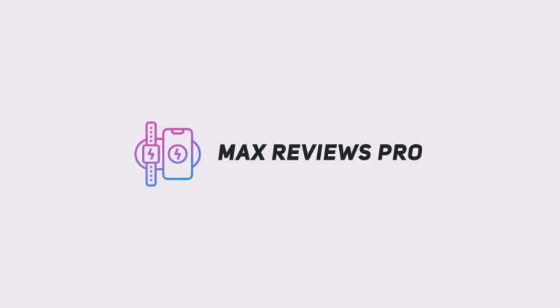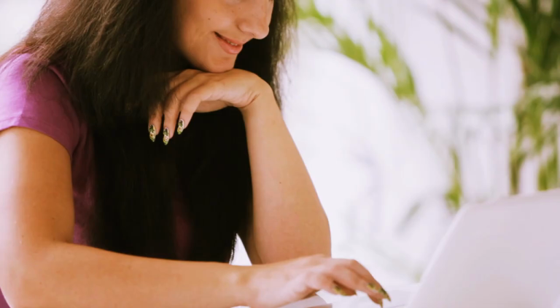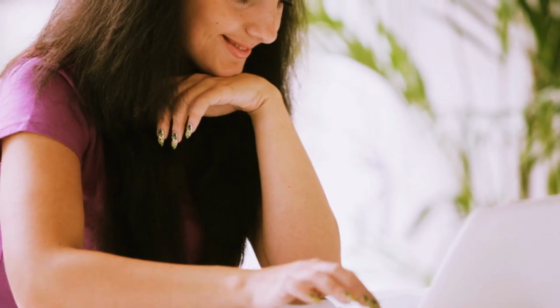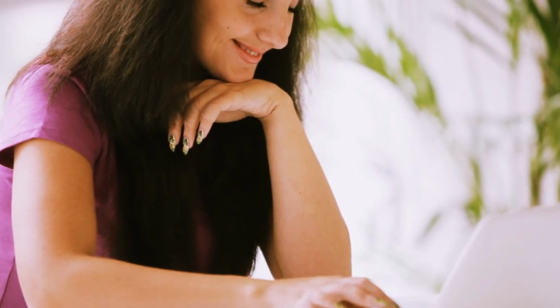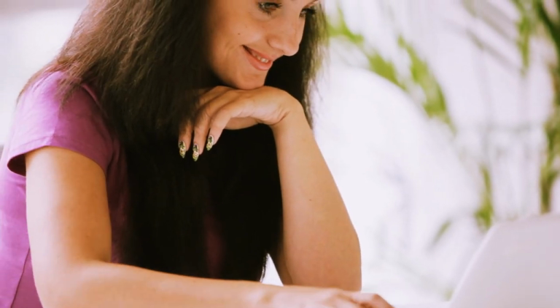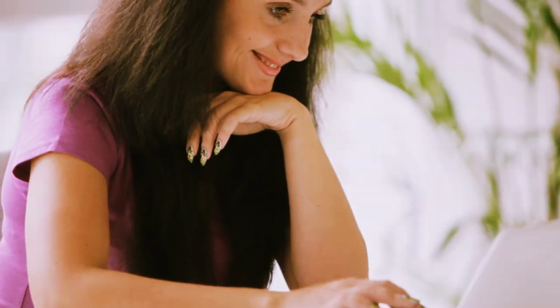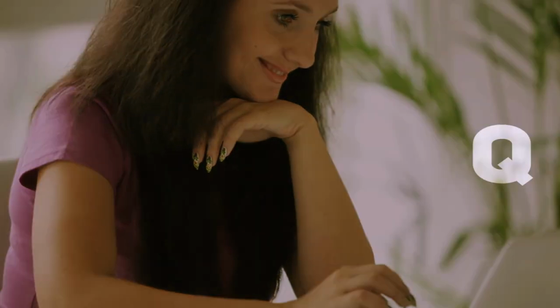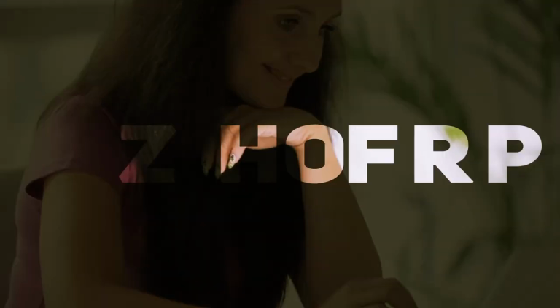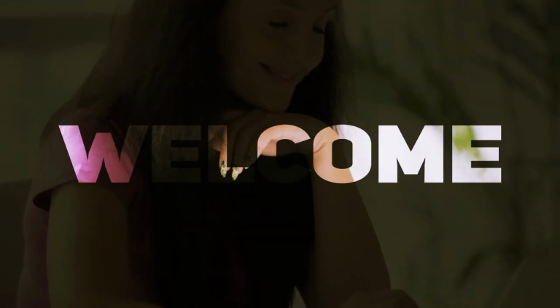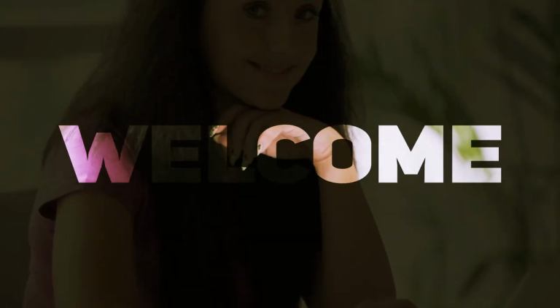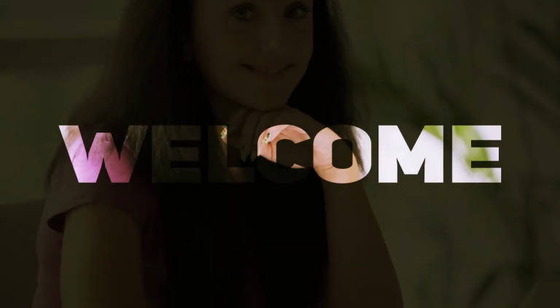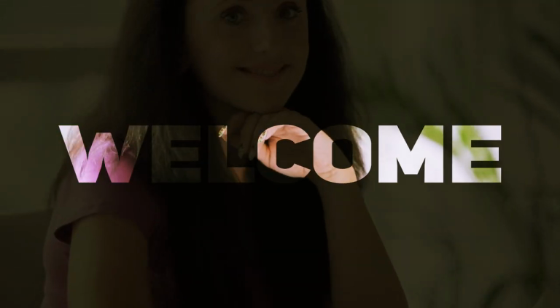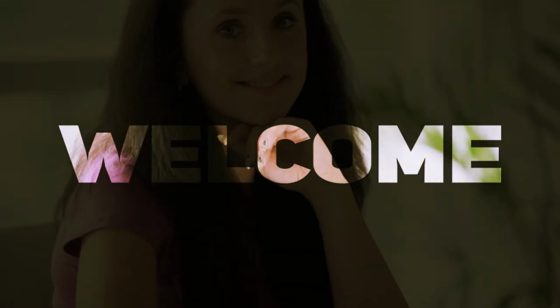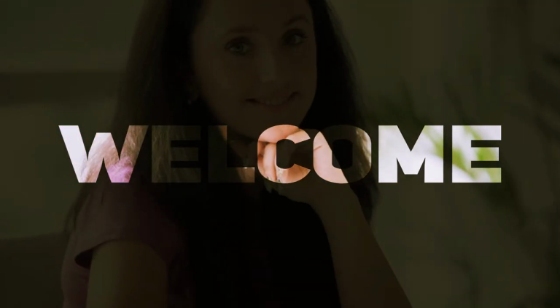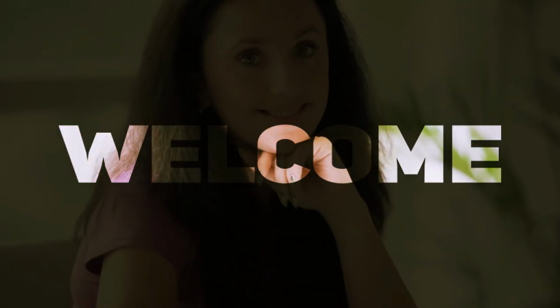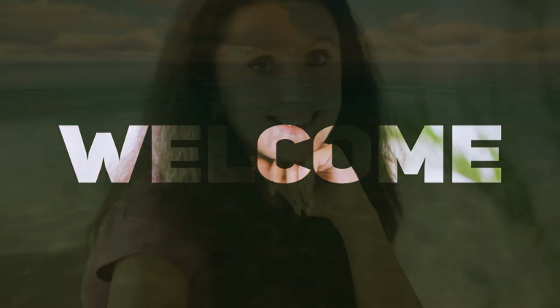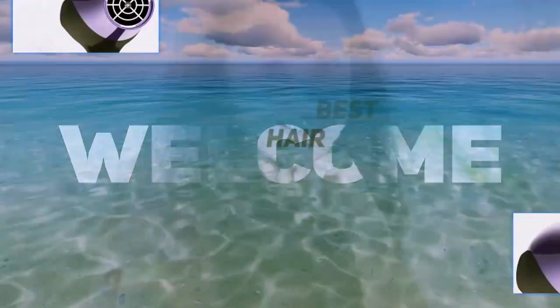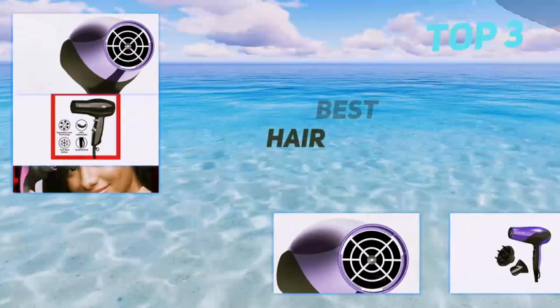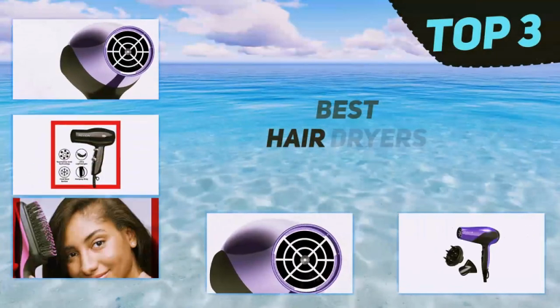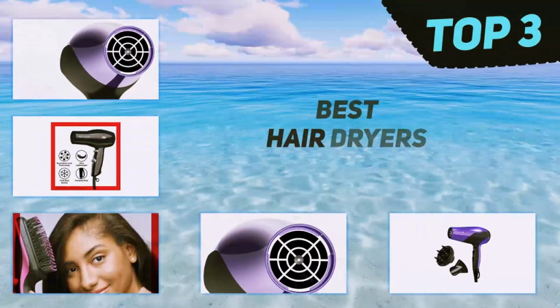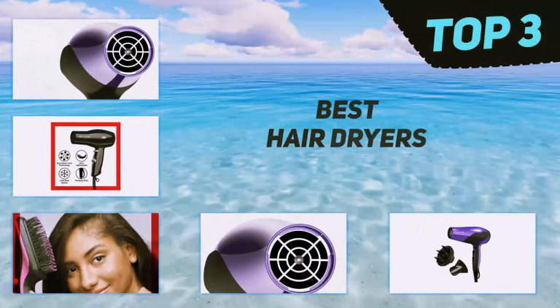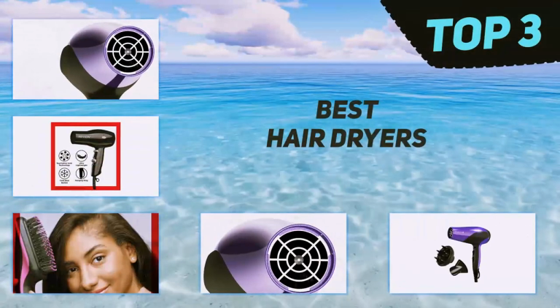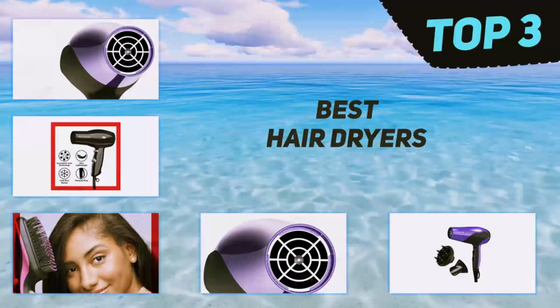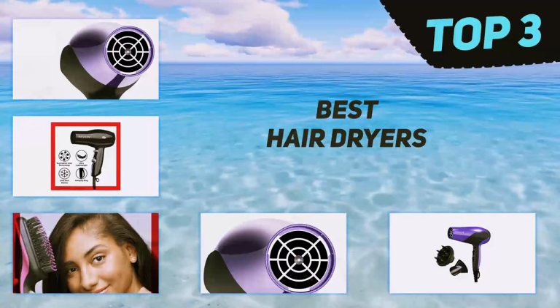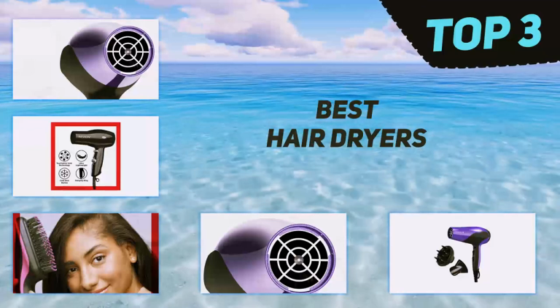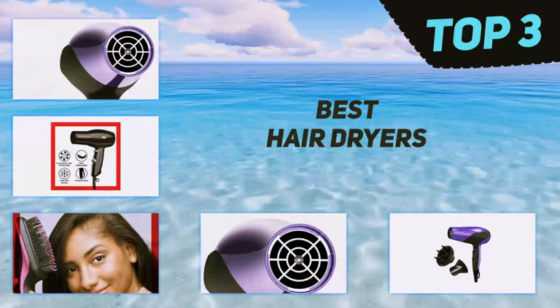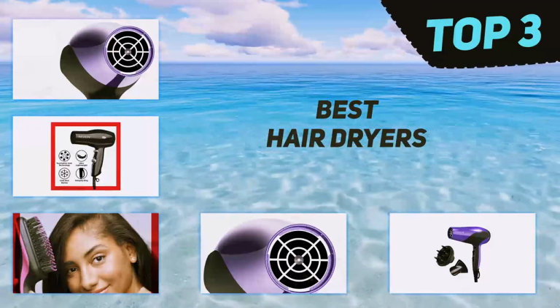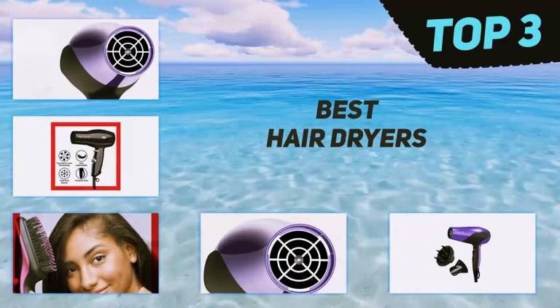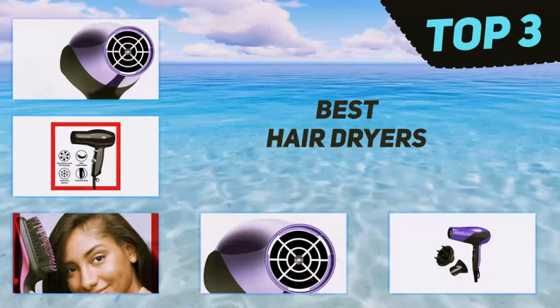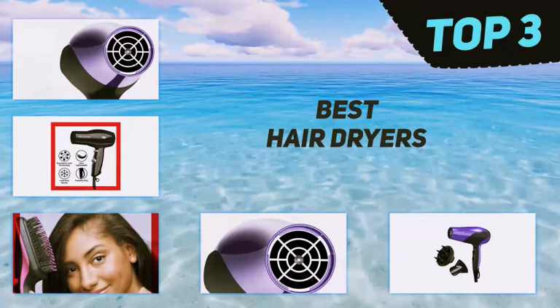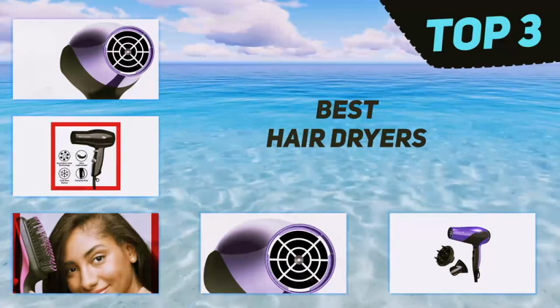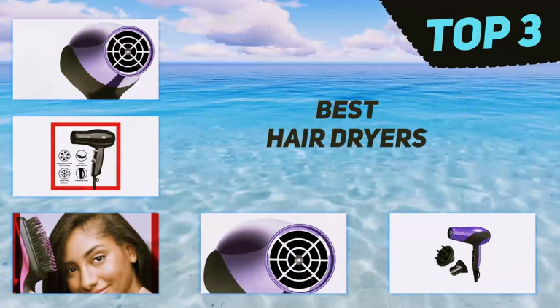Hi guys, welcome back to my channel. In today's video we're going to check out the top three best hair dryers.